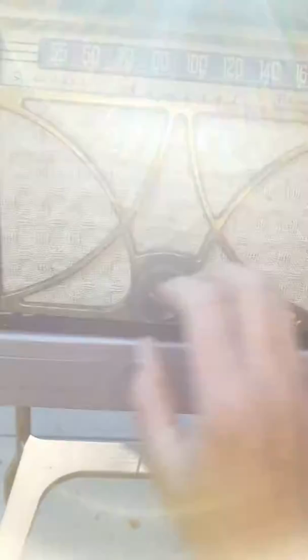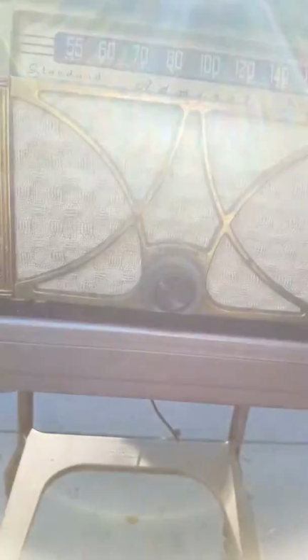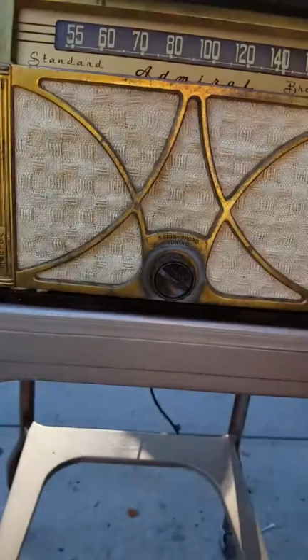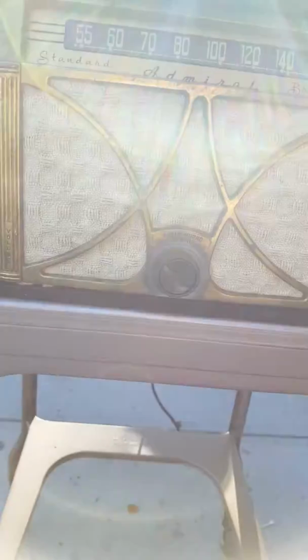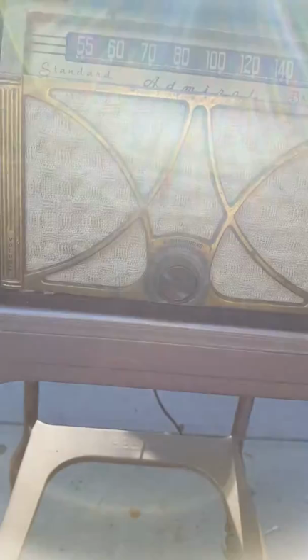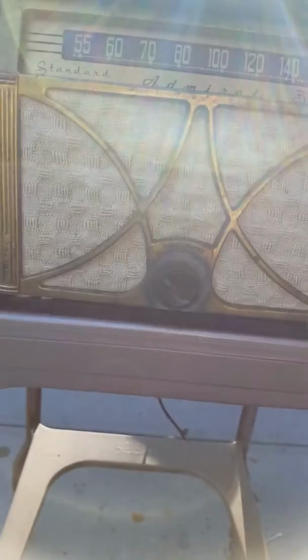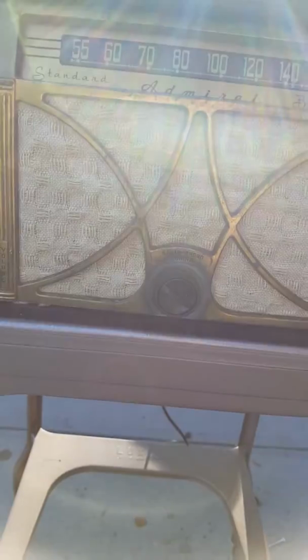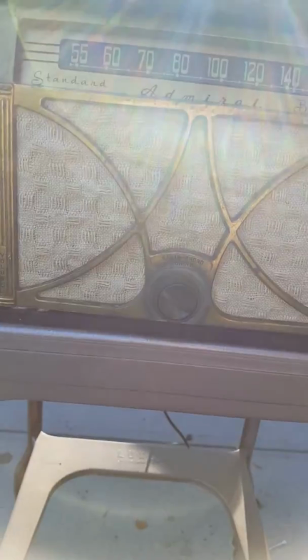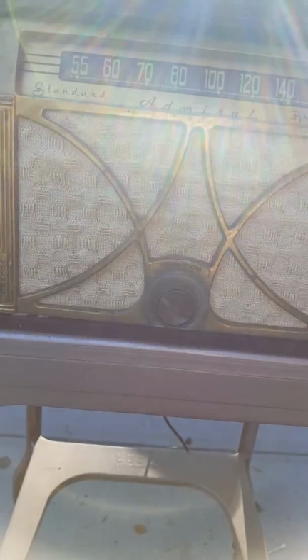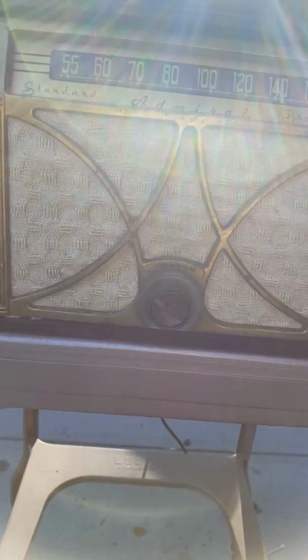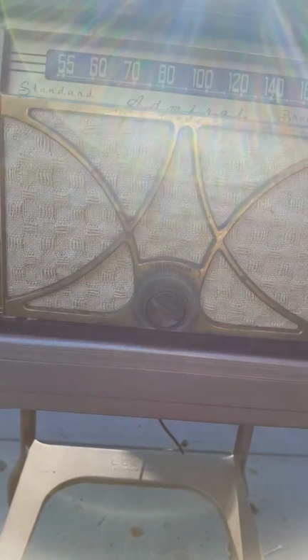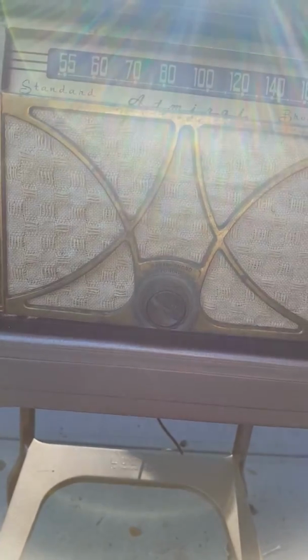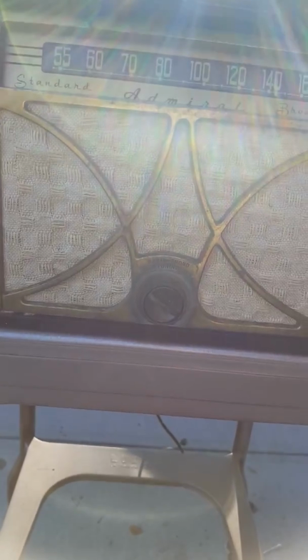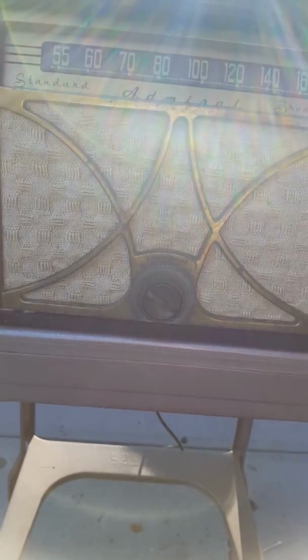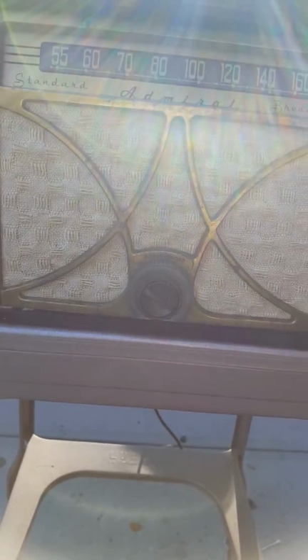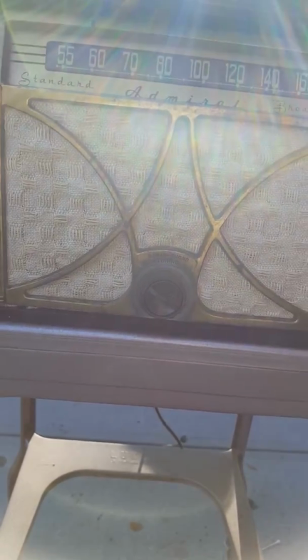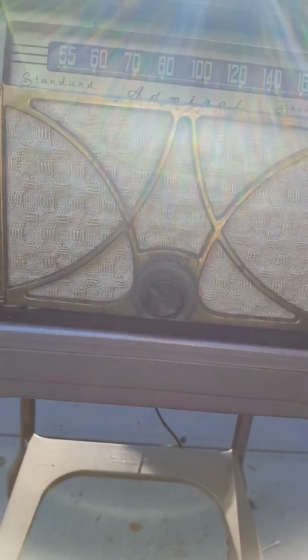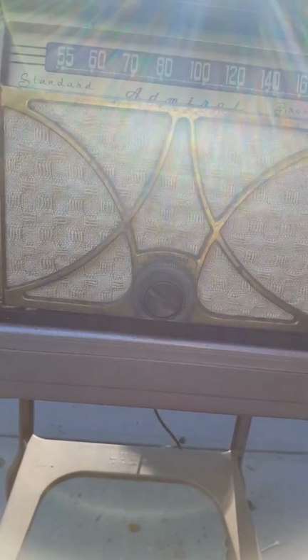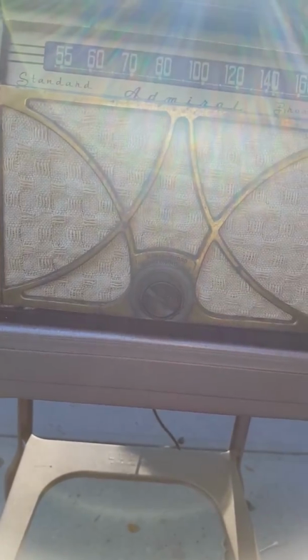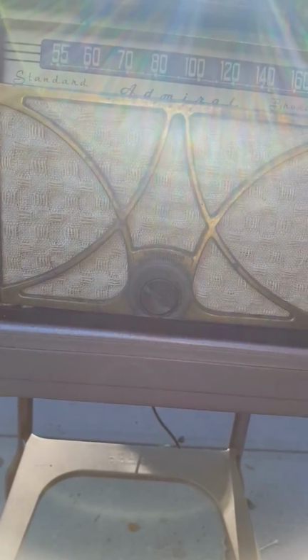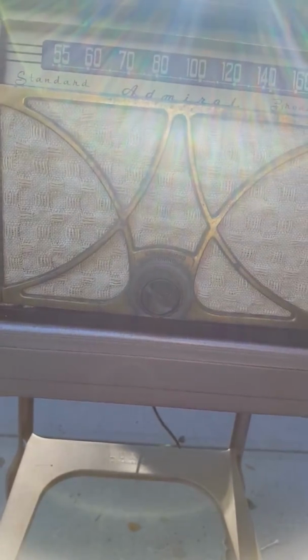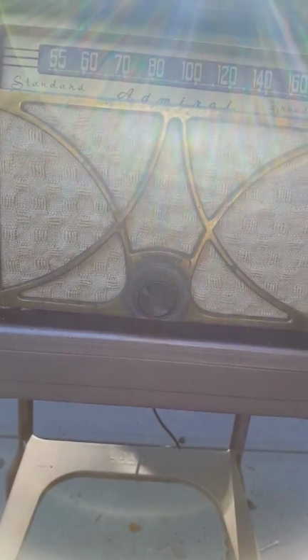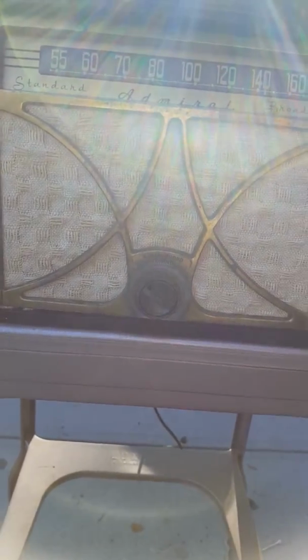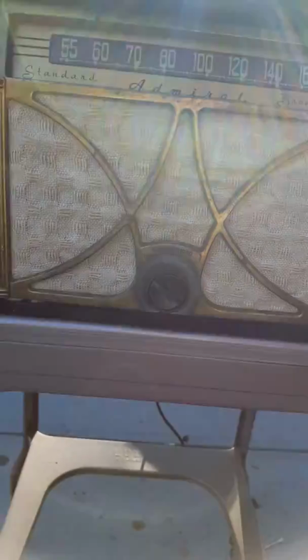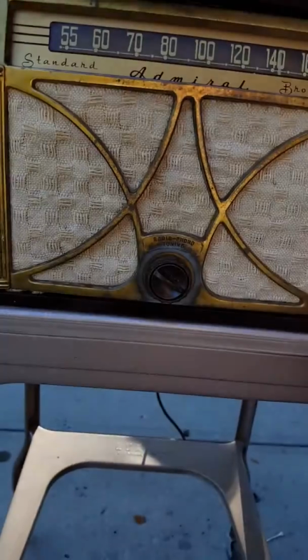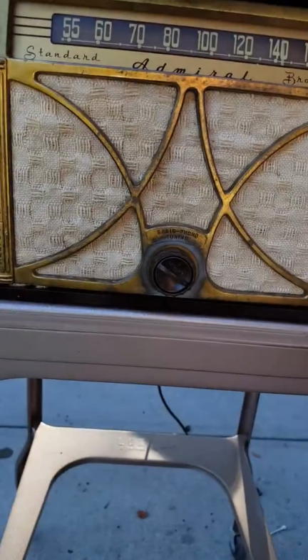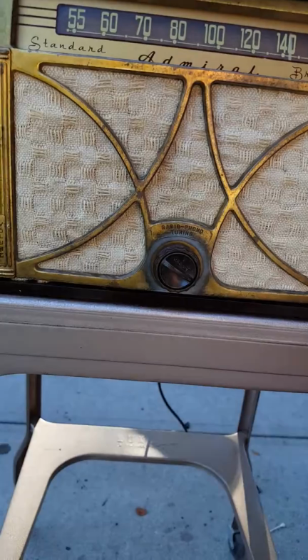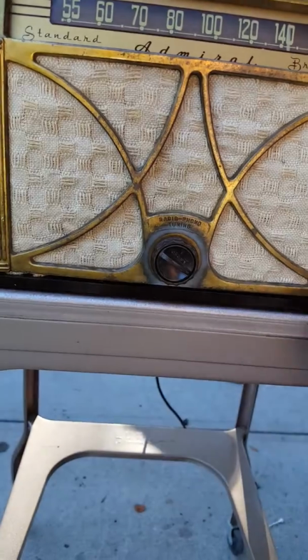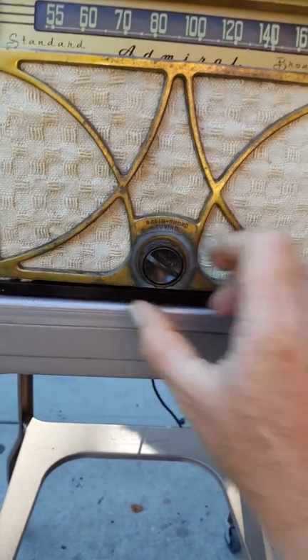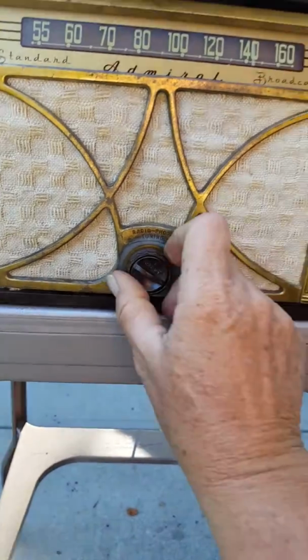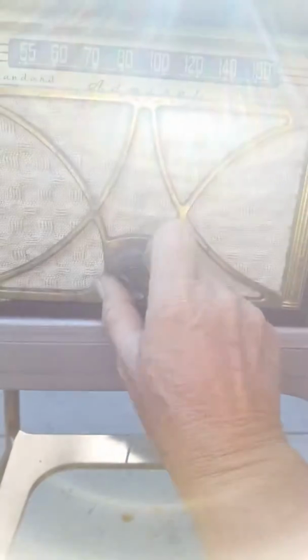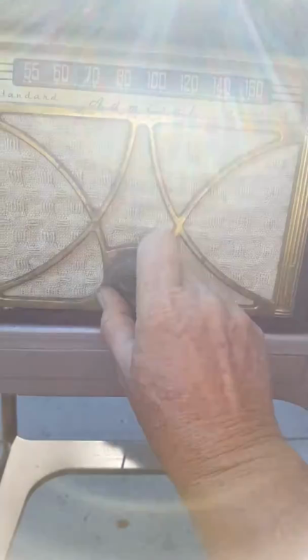It seems to tune in much better than before — oops, with the wrong knob.